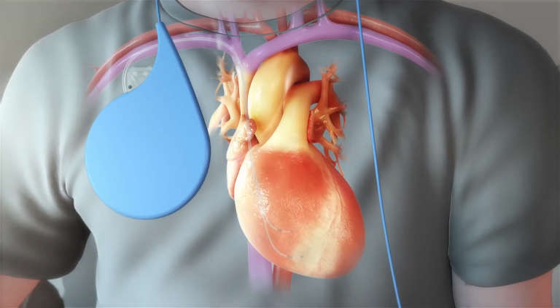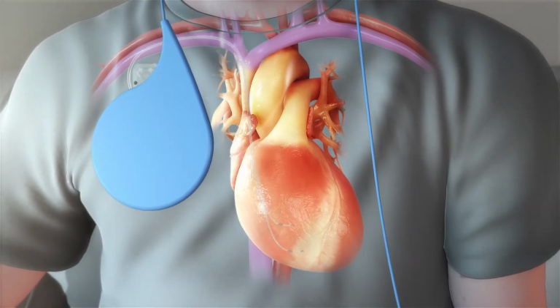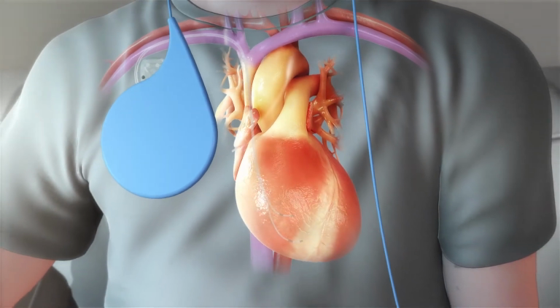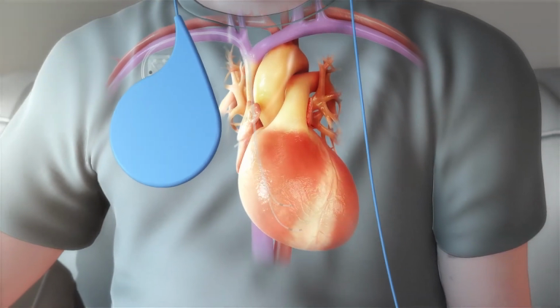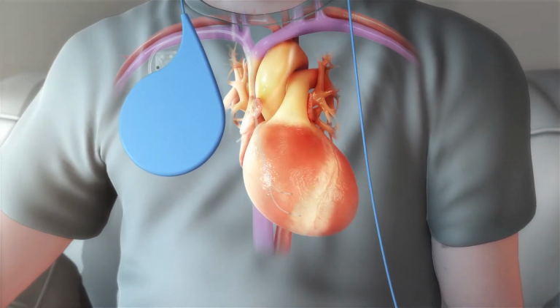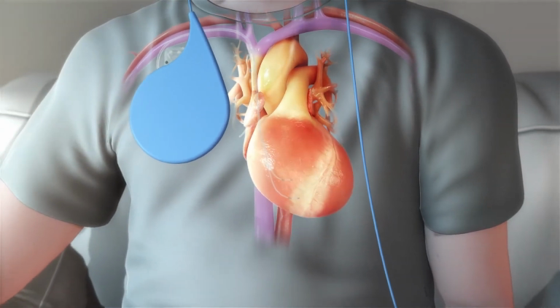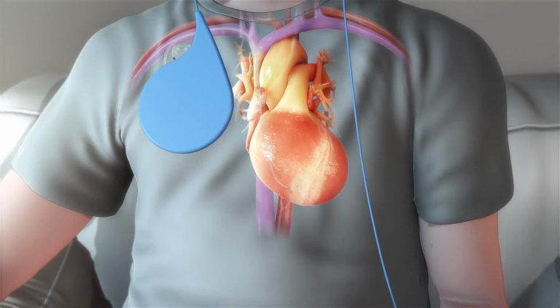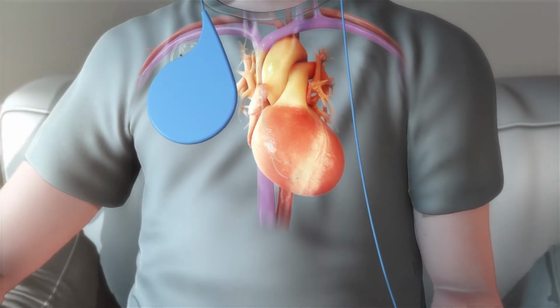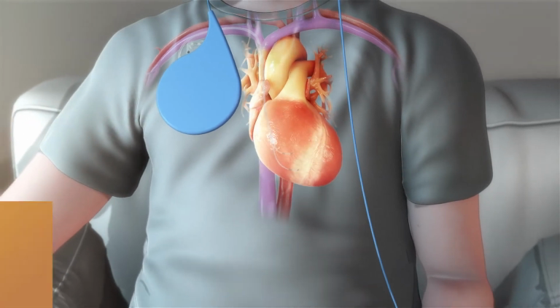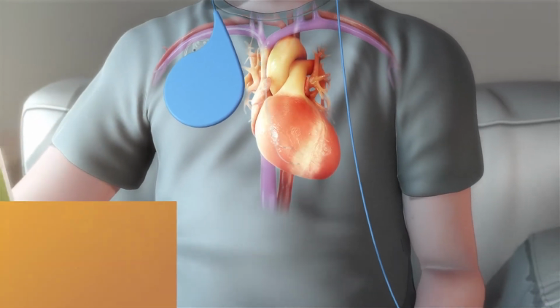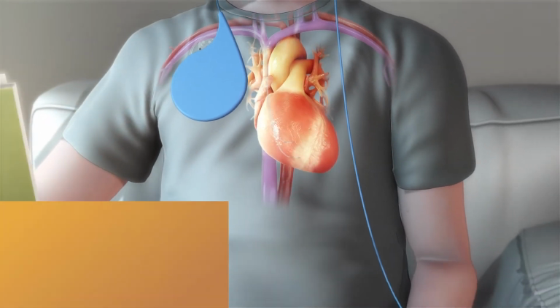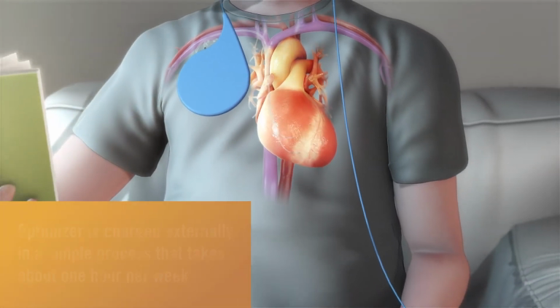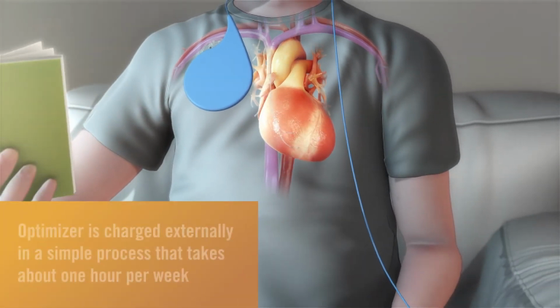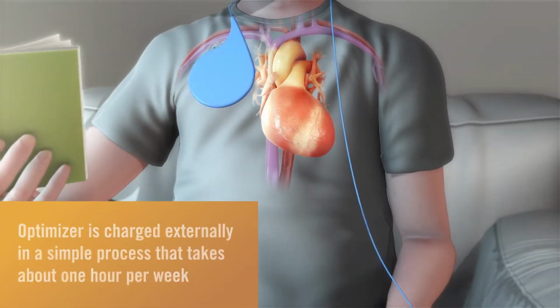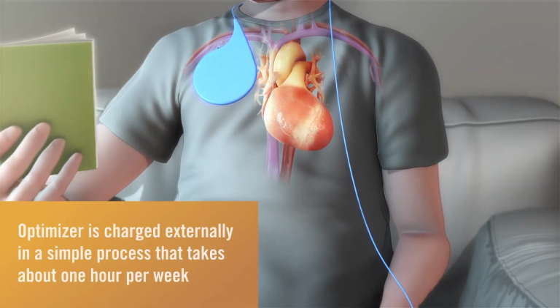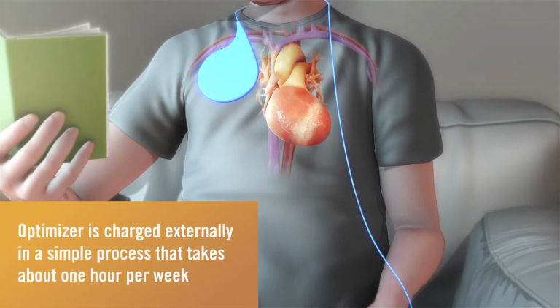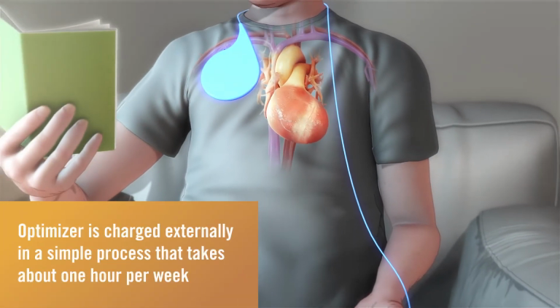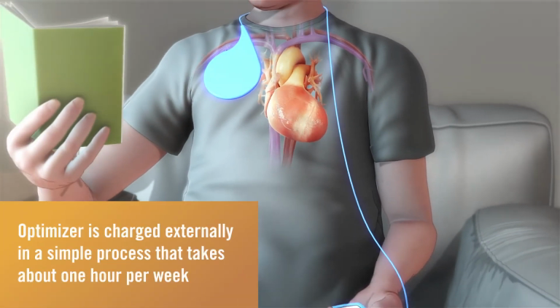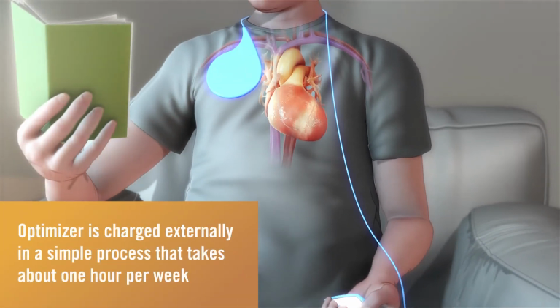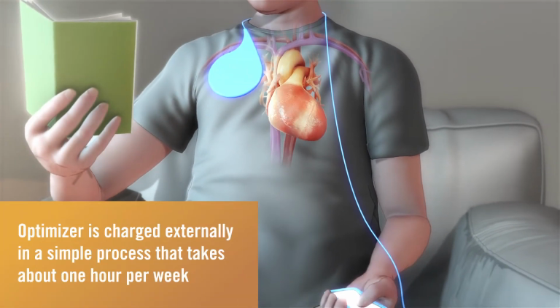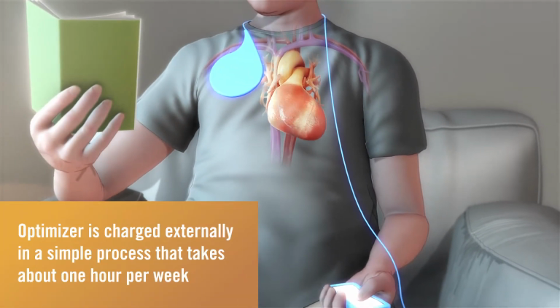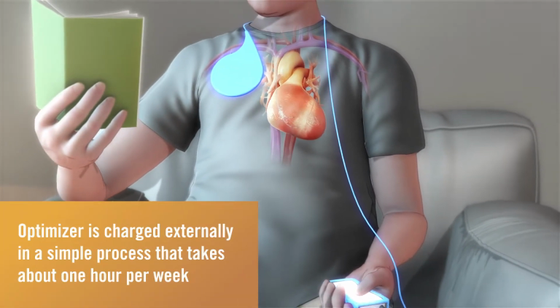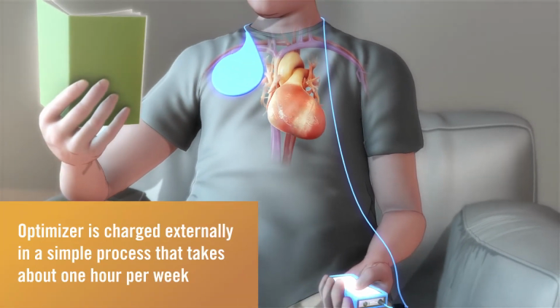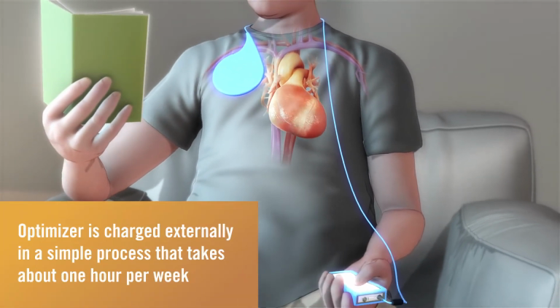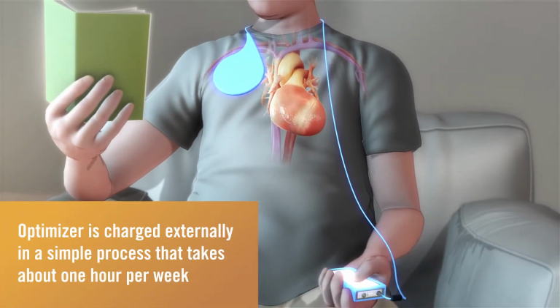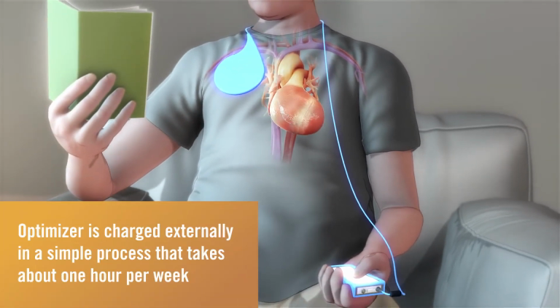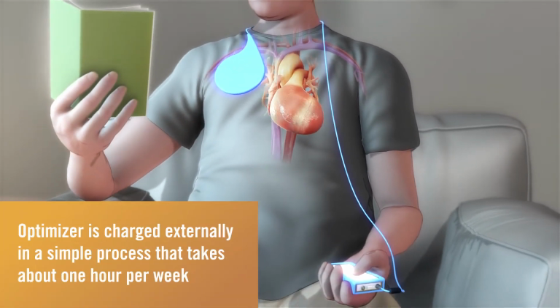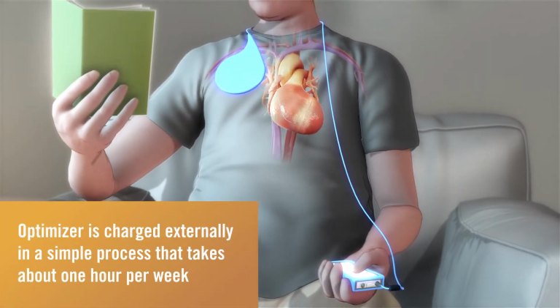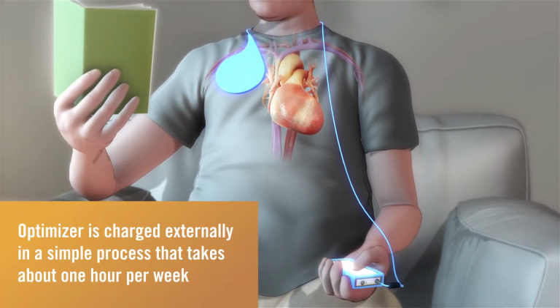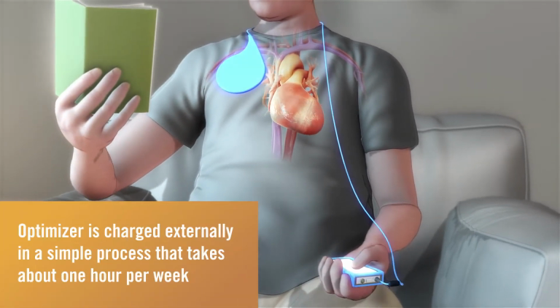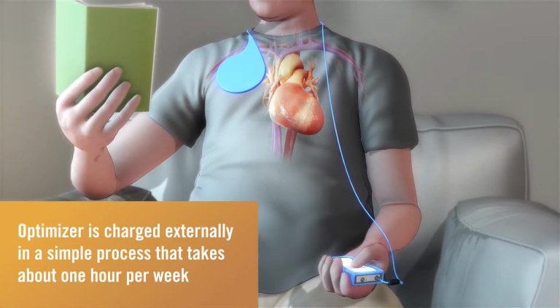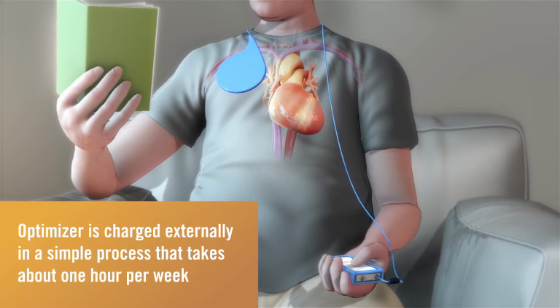Optimizer is convenient for patients and is charged externally in a simple process that takes about one hour per week.